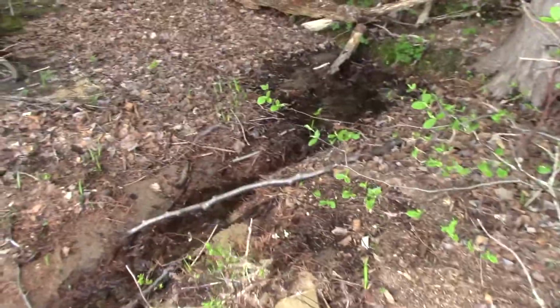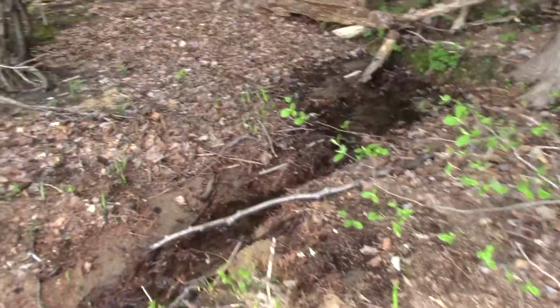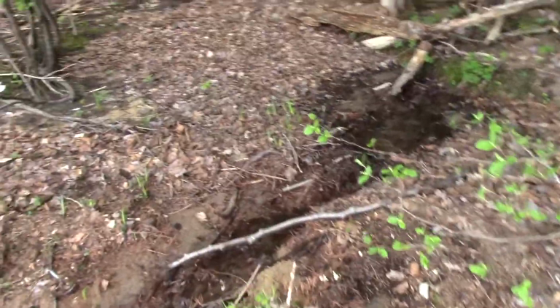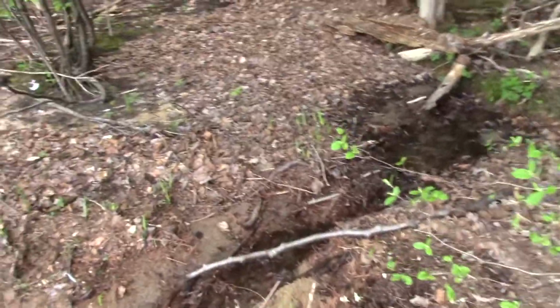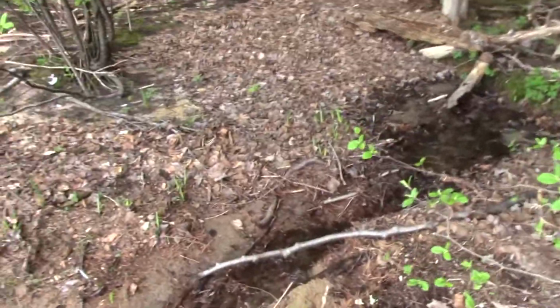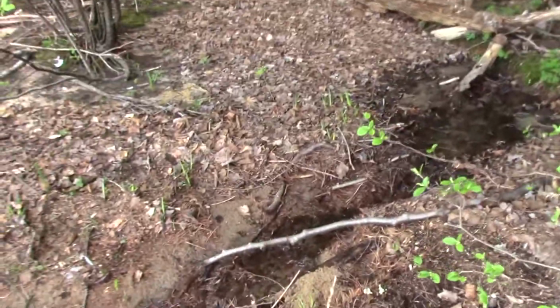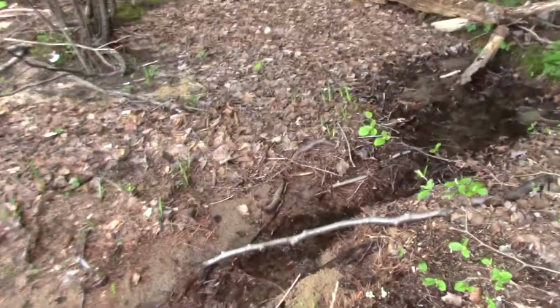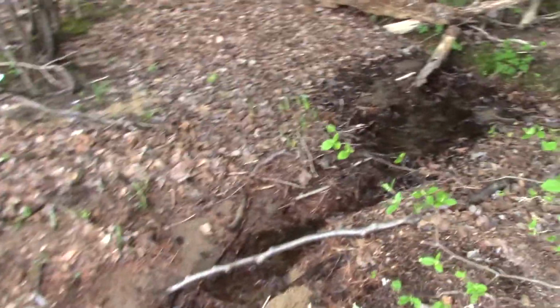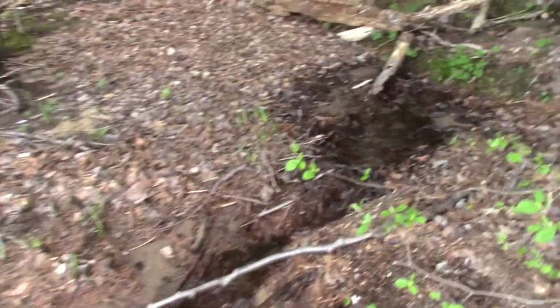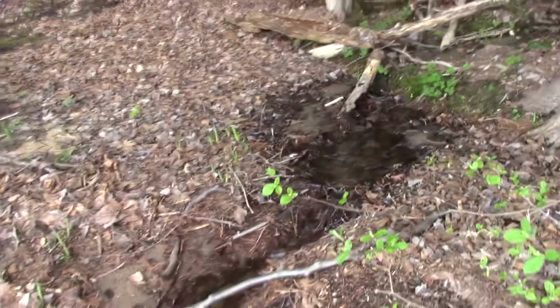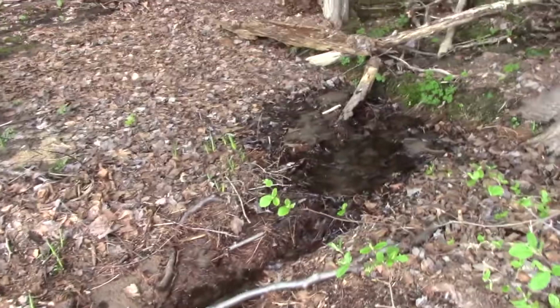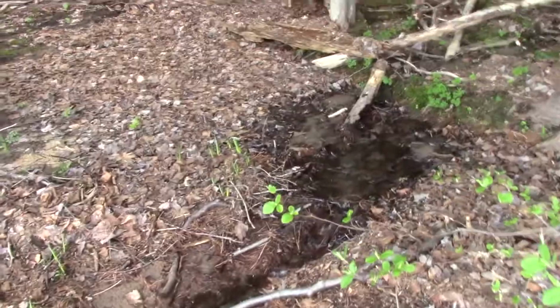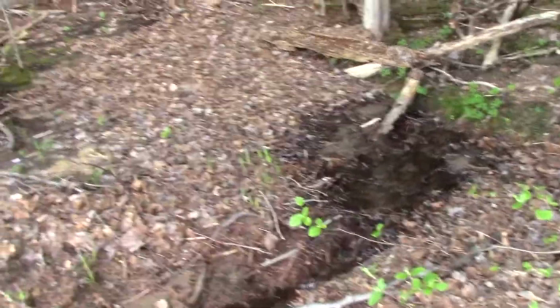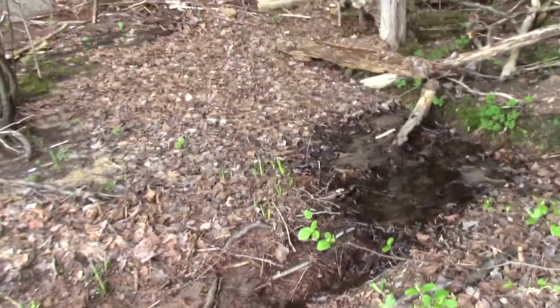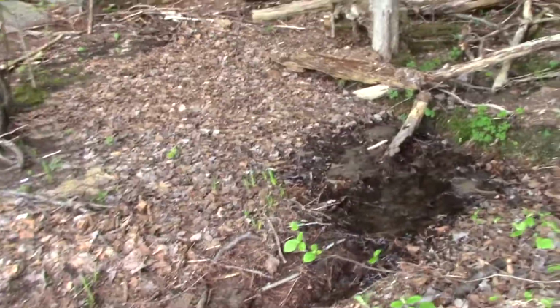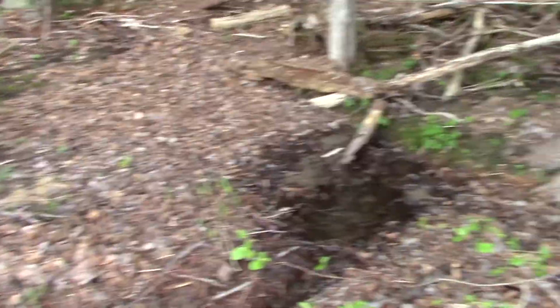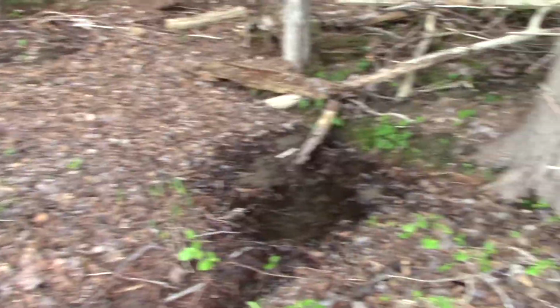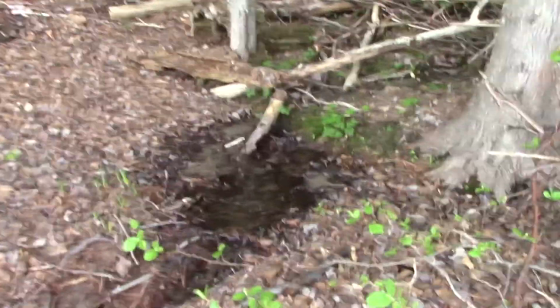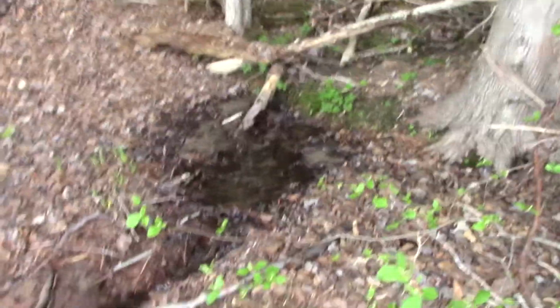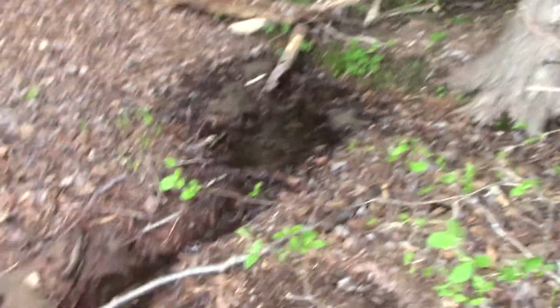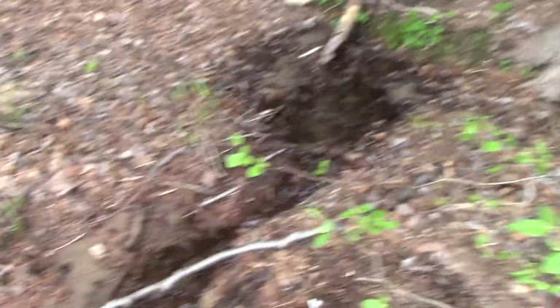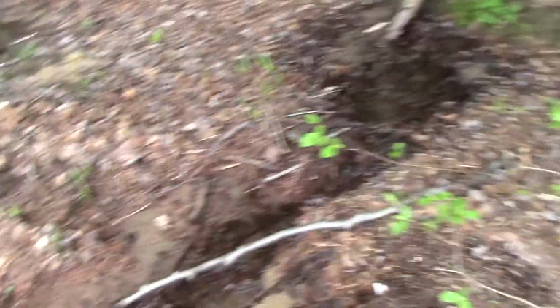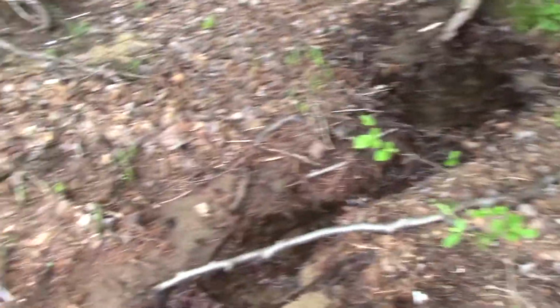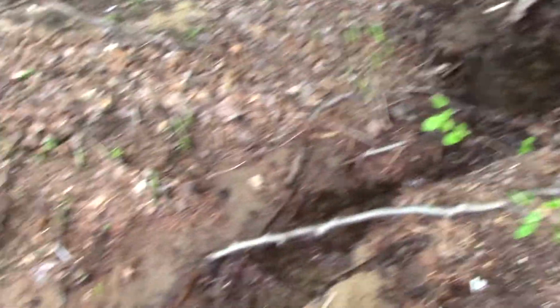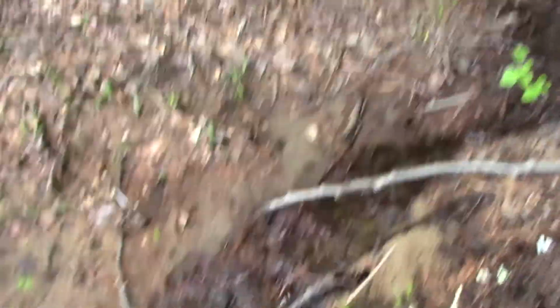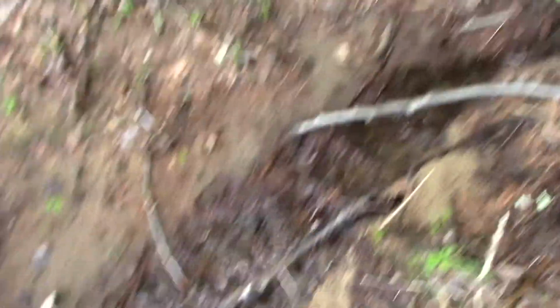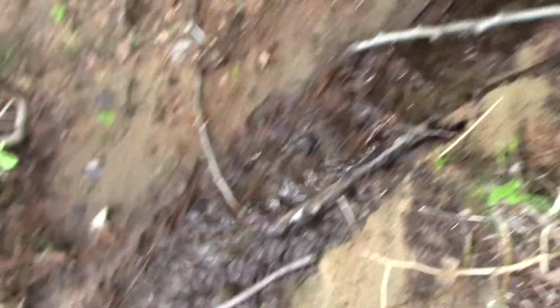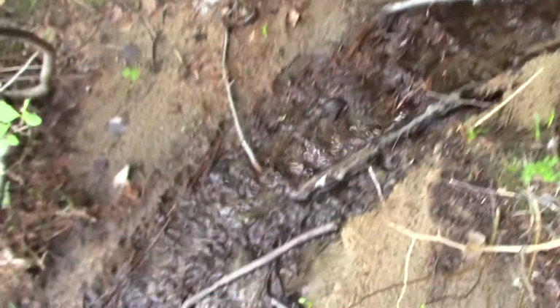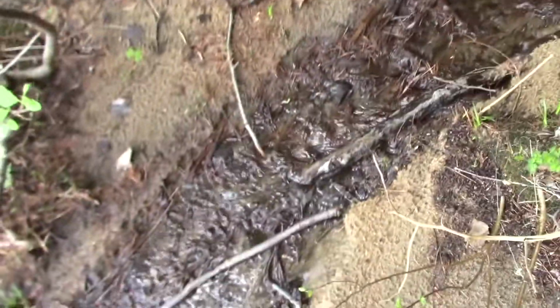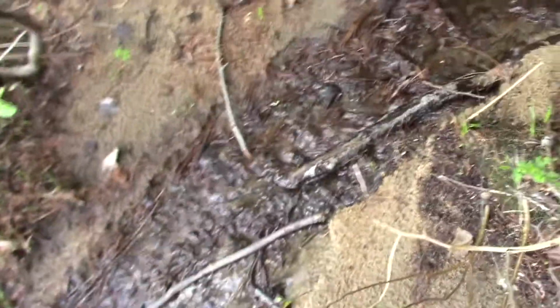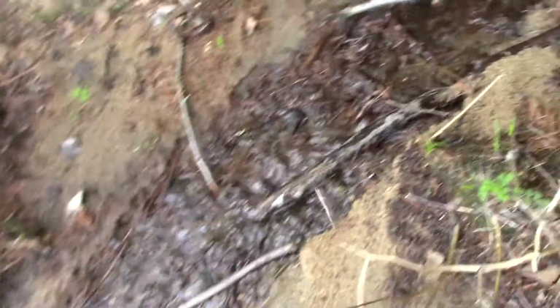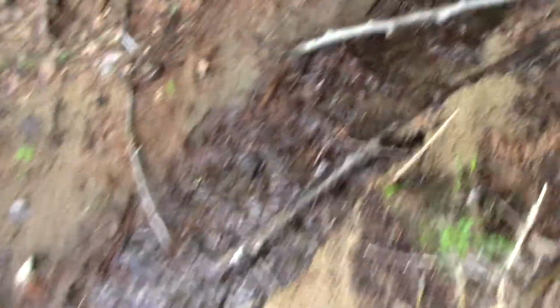I'm gonna go in the bush here to try and see if I can find some tracks. Little creek.